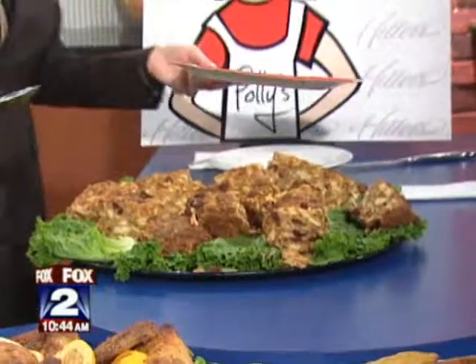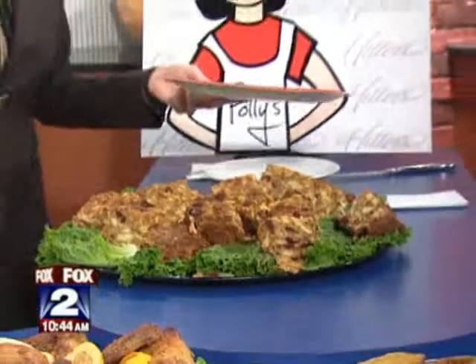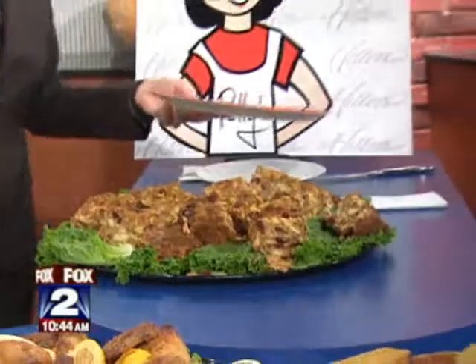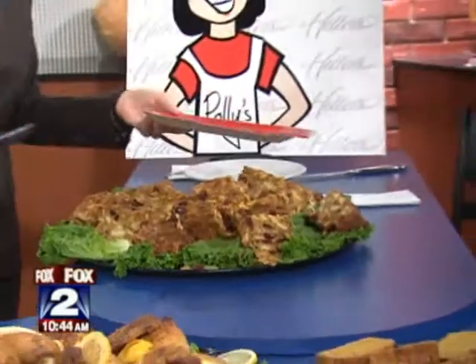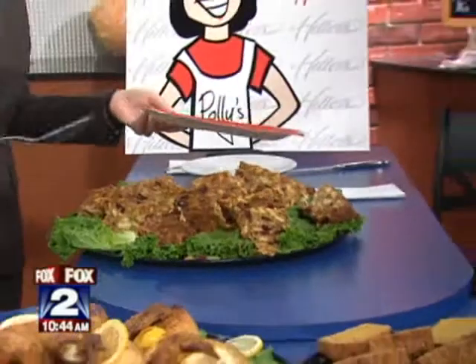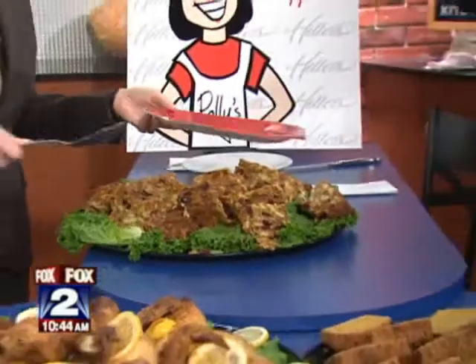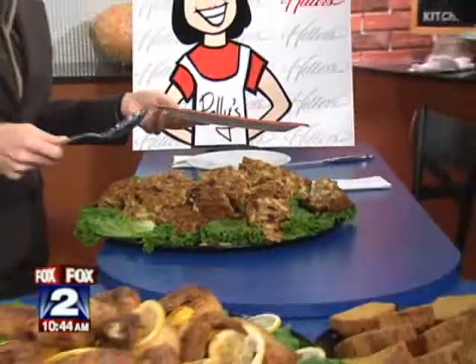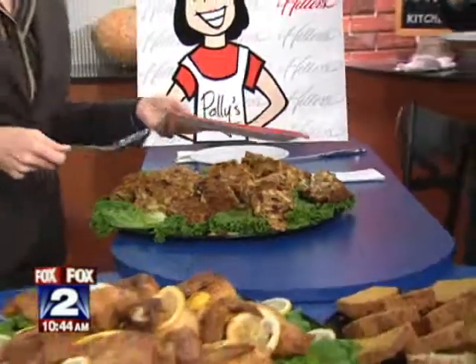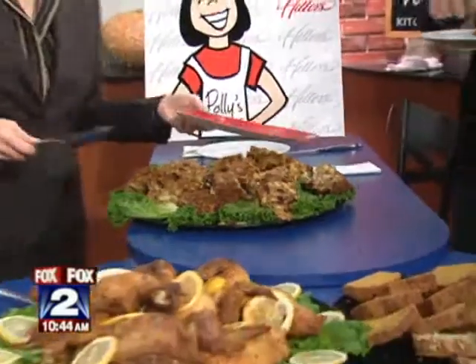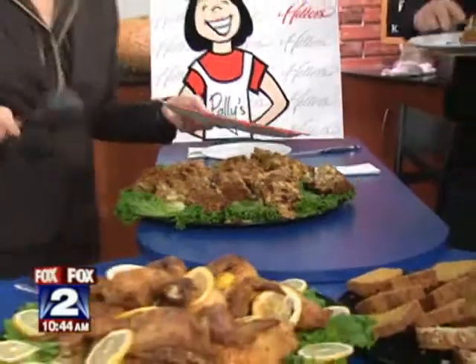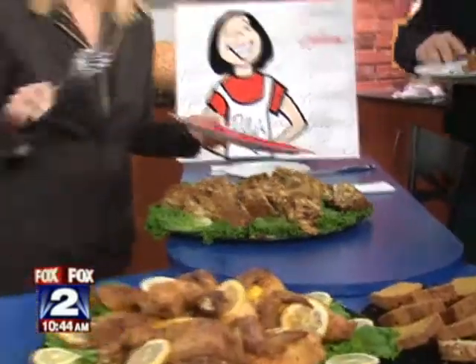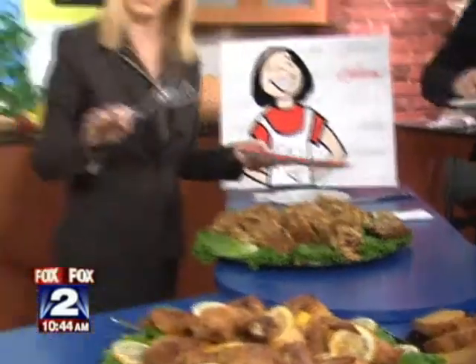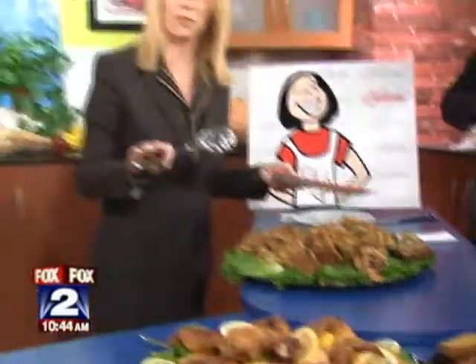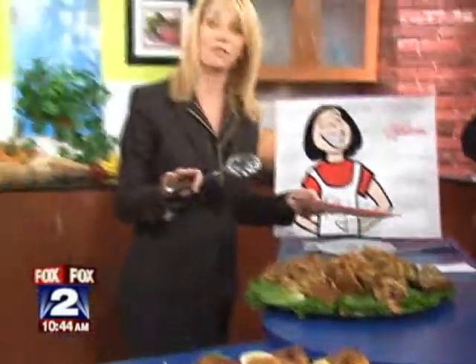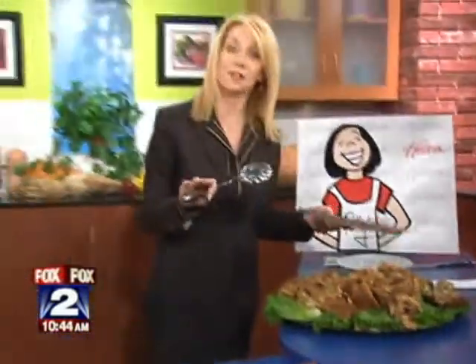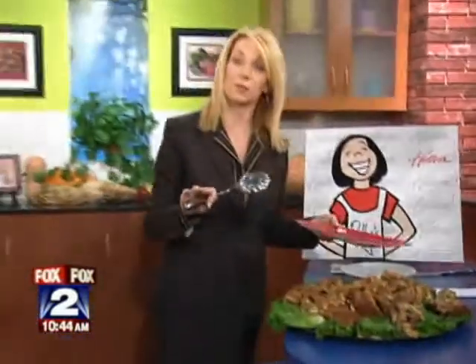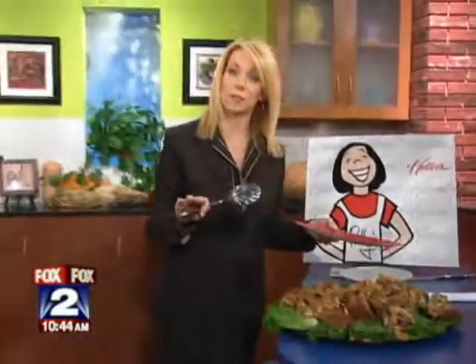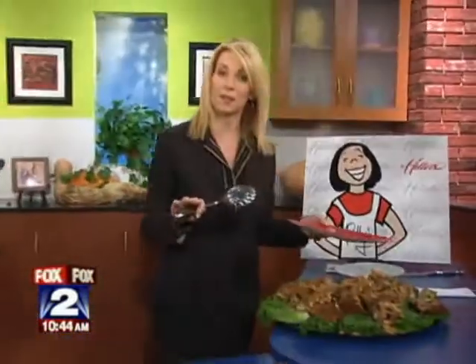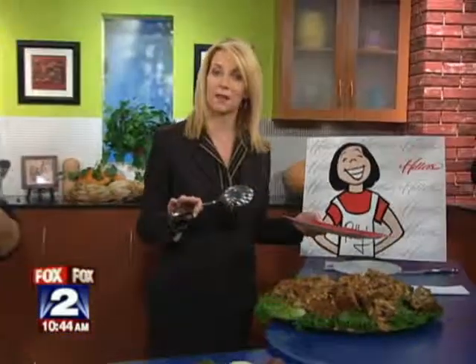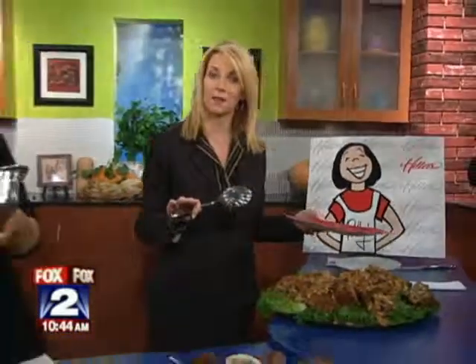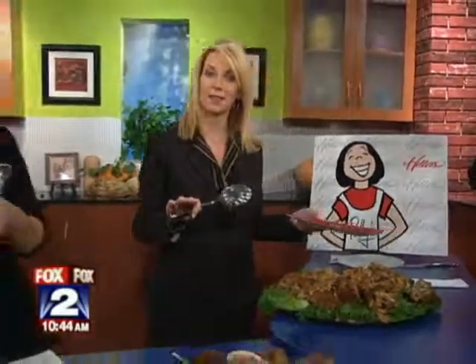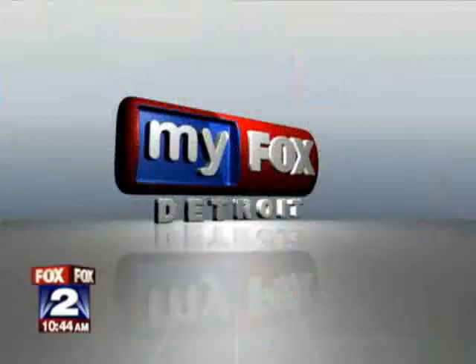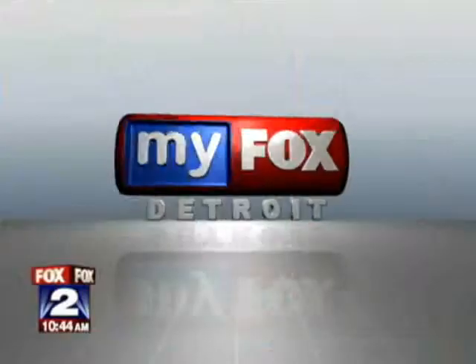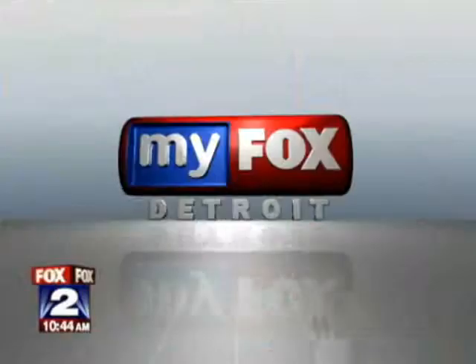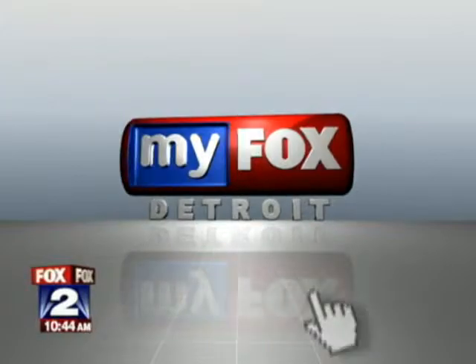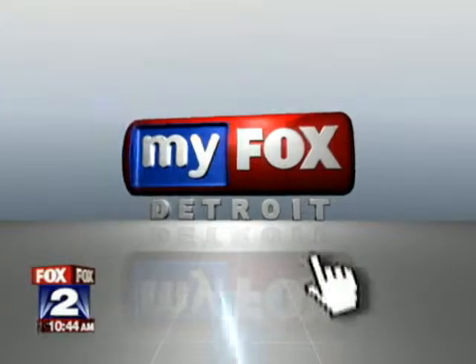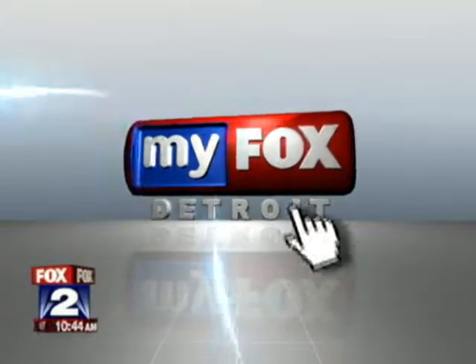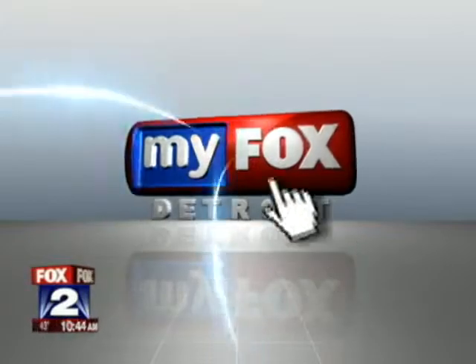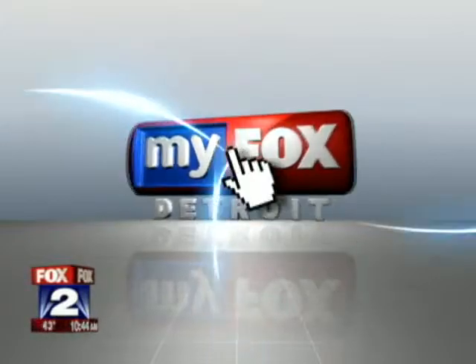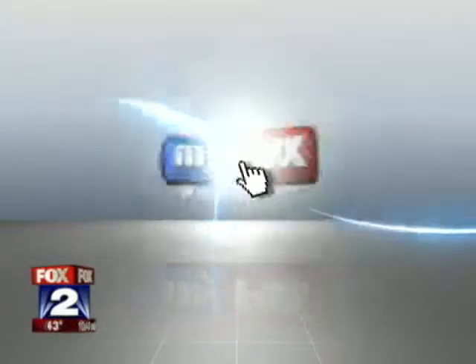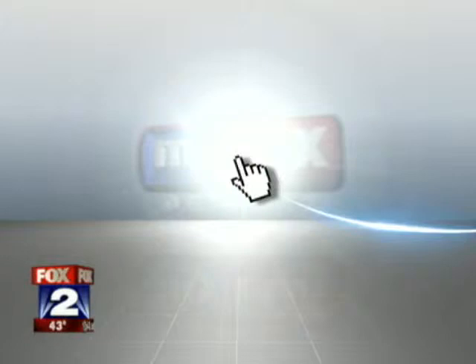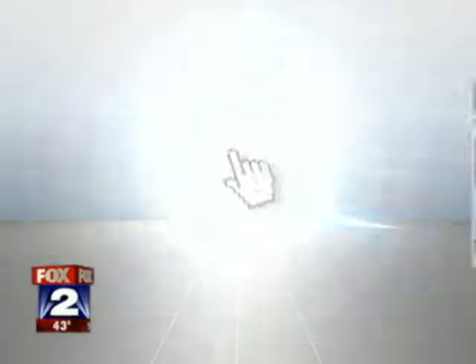Wonderful. Thanks, Polly. And as always, you can find the recipe on our cooking page at myfox.com.